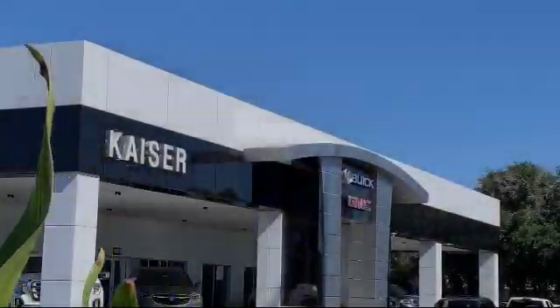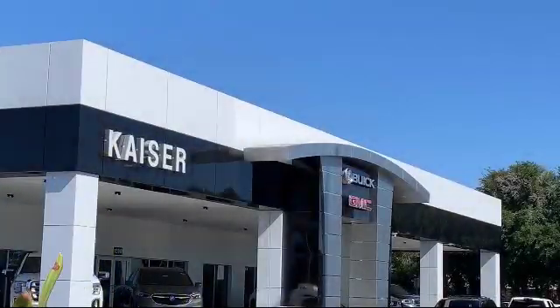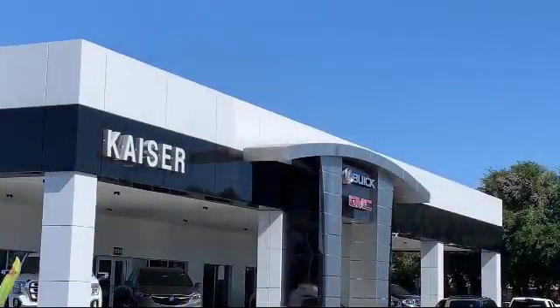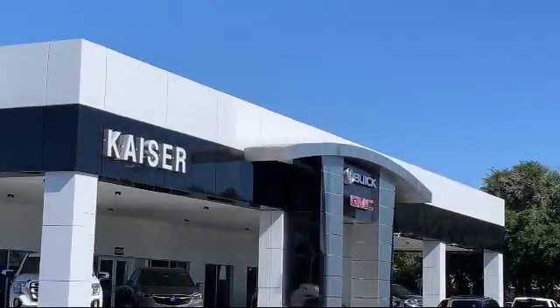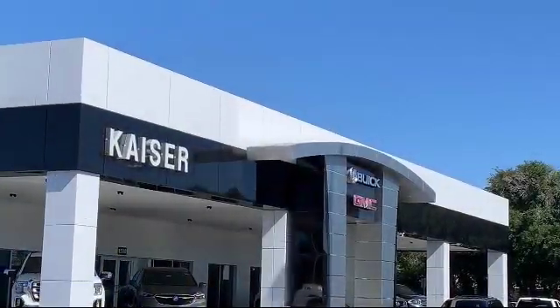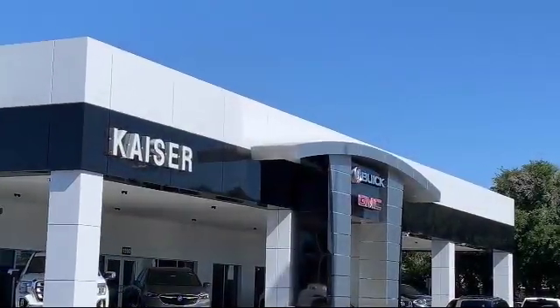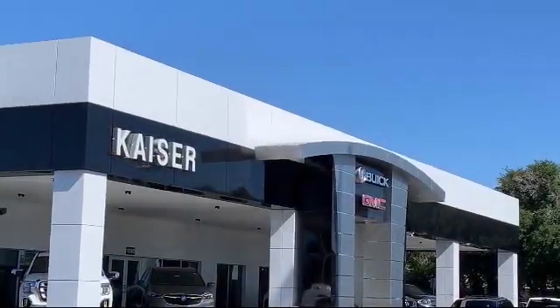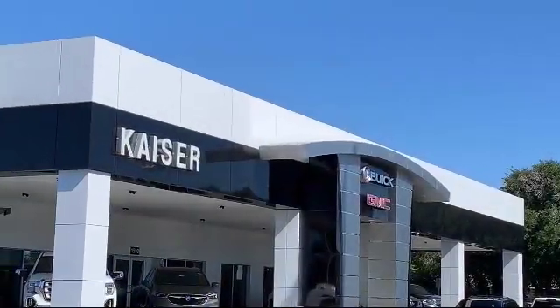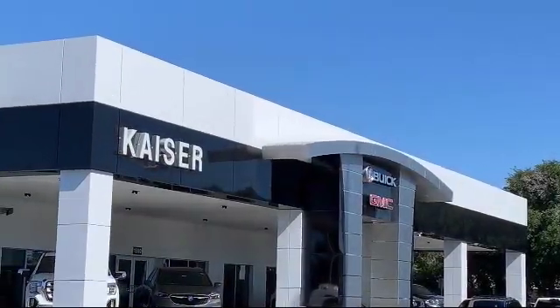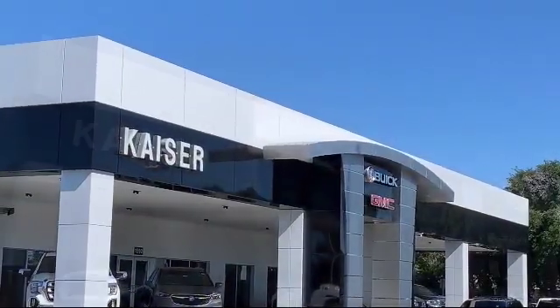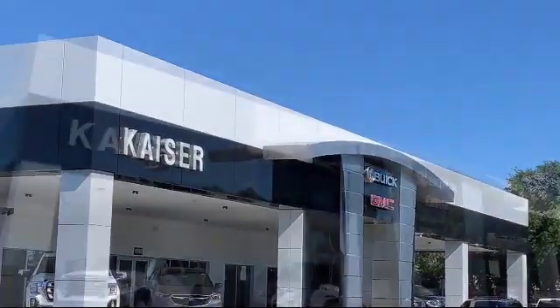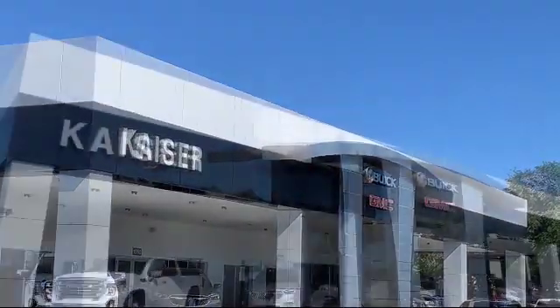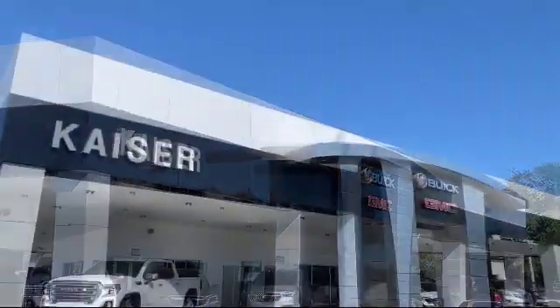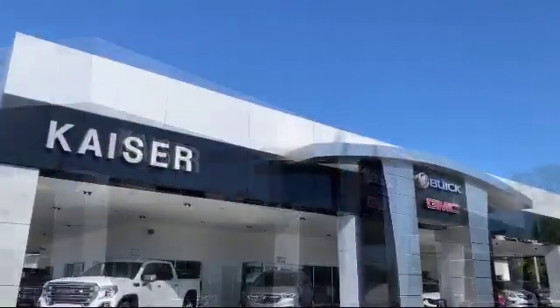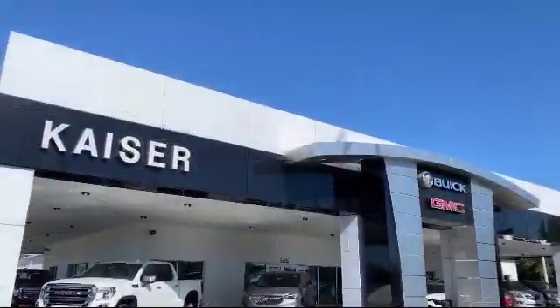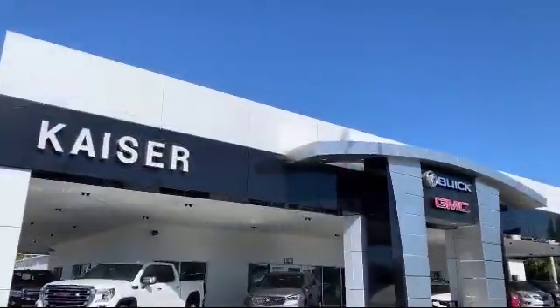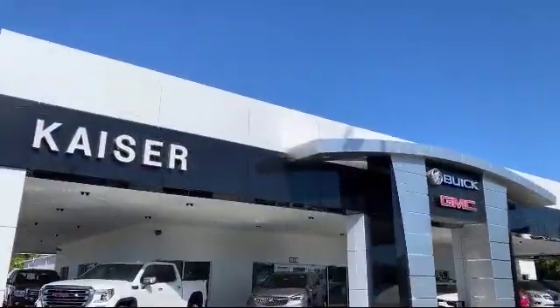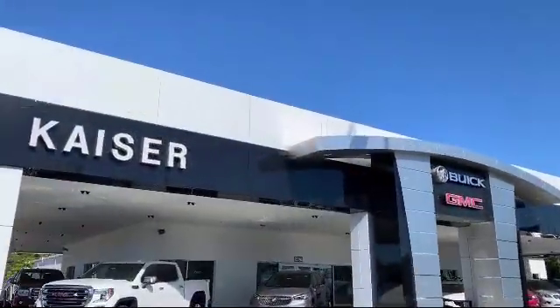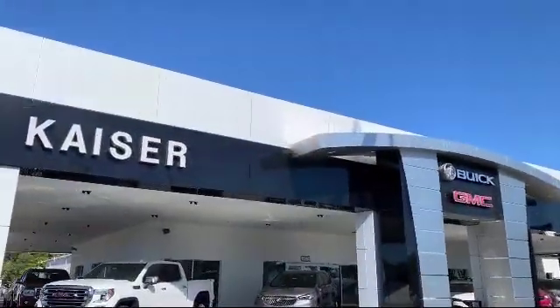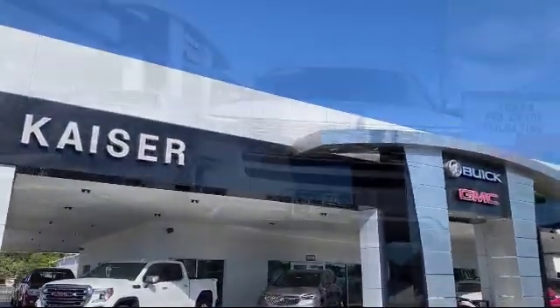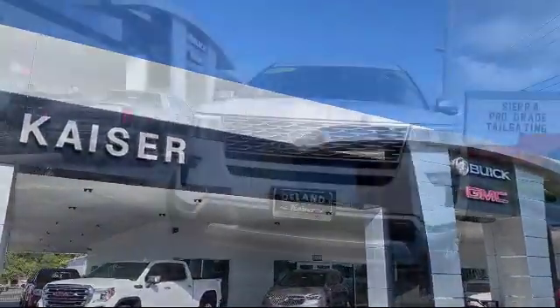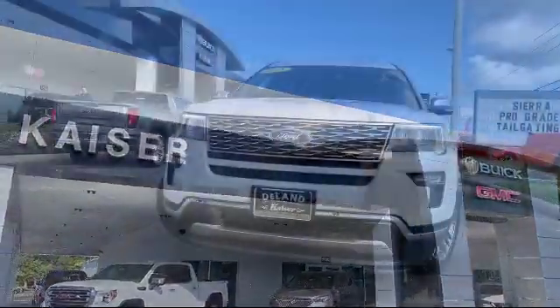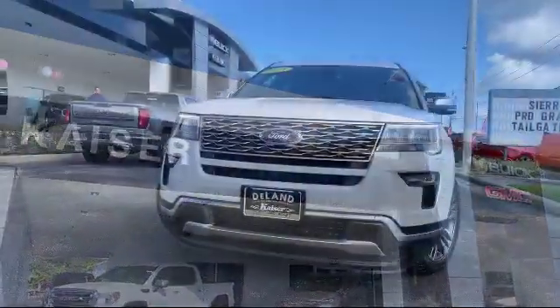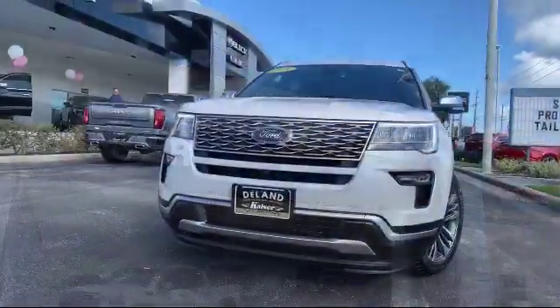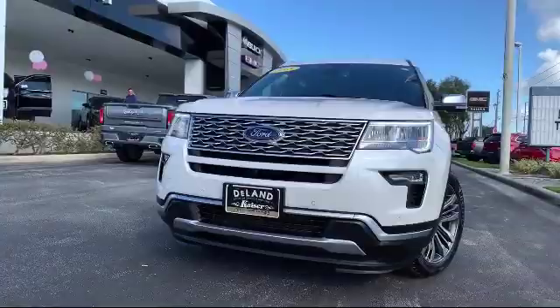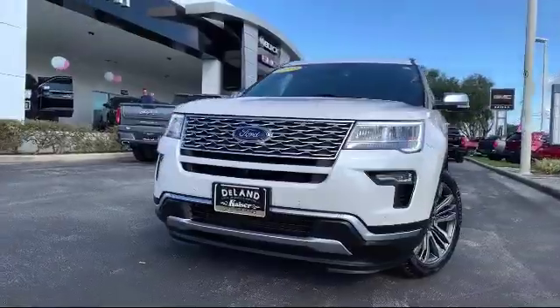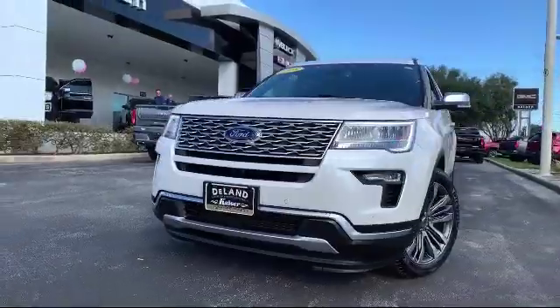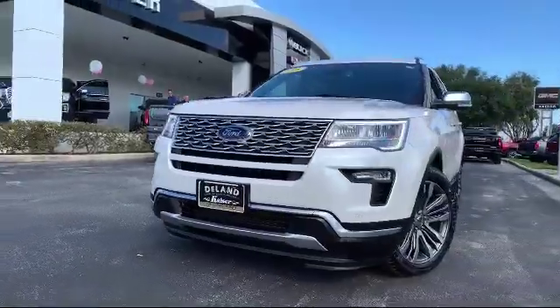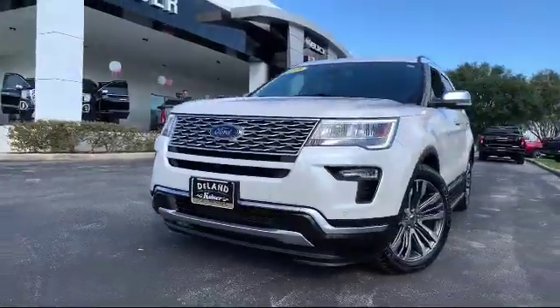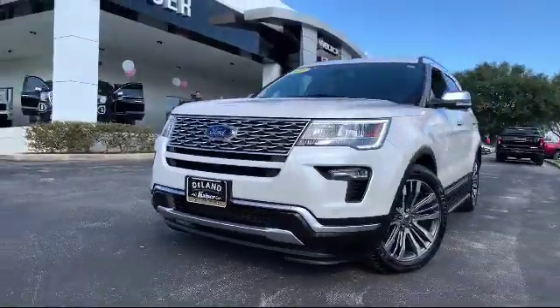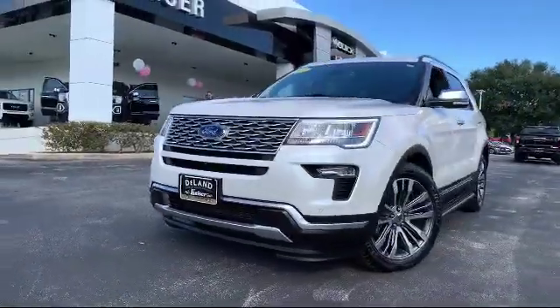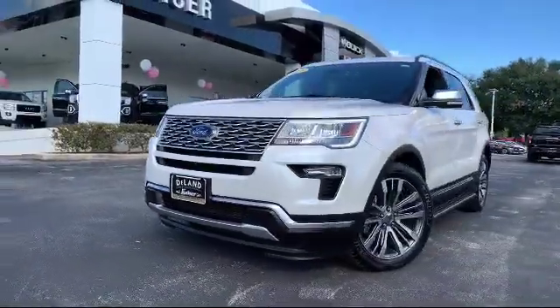Welcome to Kaiser Buick GMC Truck, and here's a look at another one of our great vehicles from our inventory.